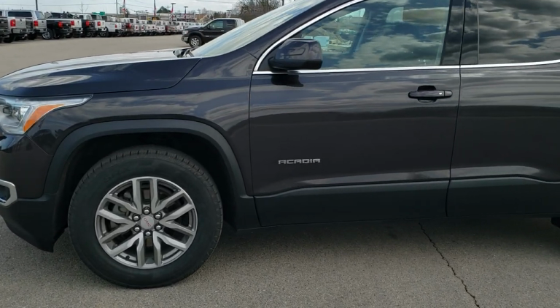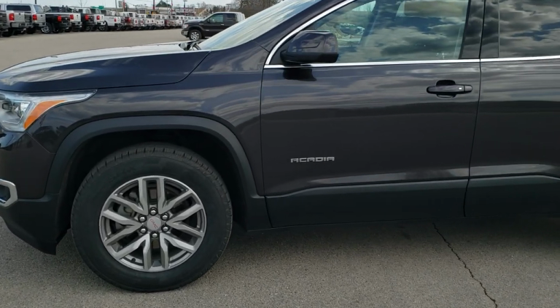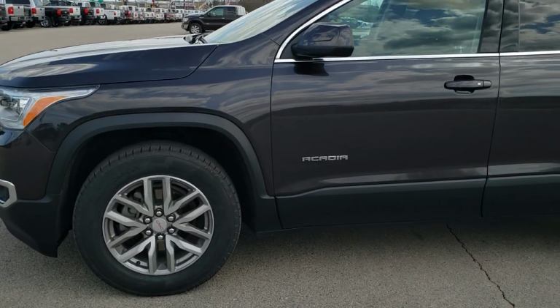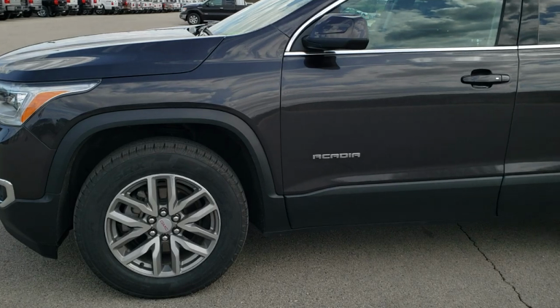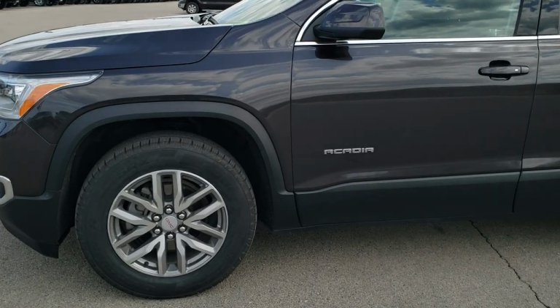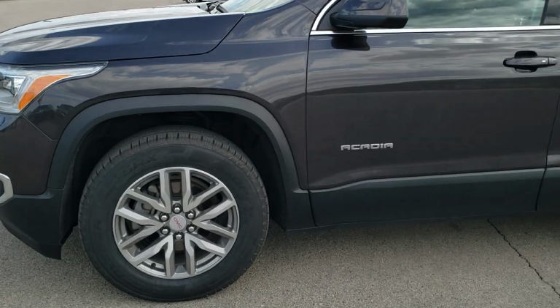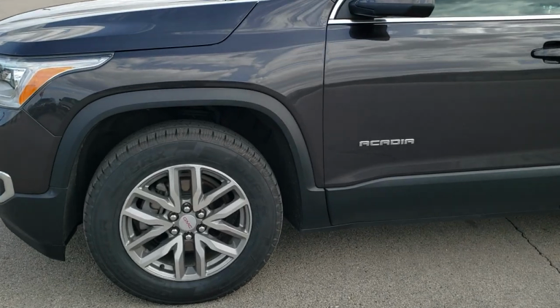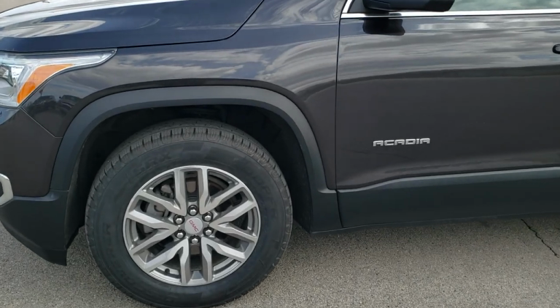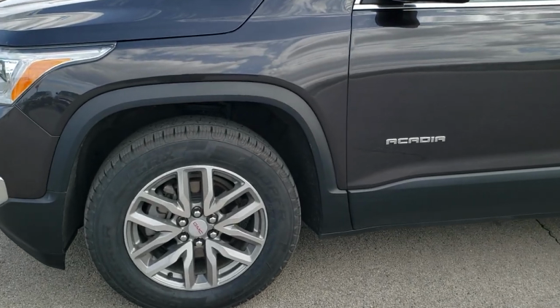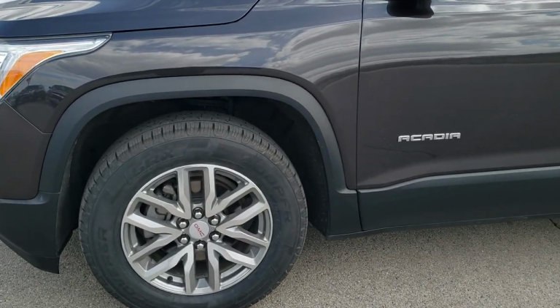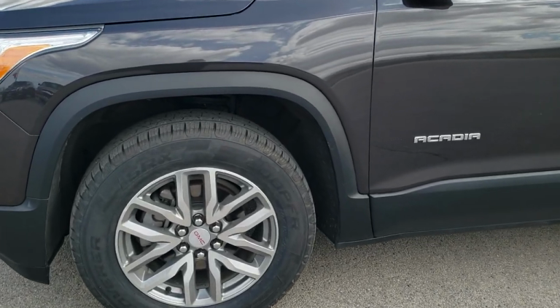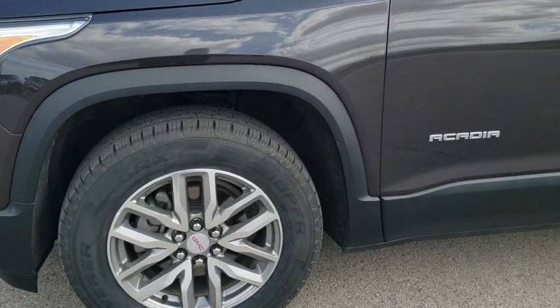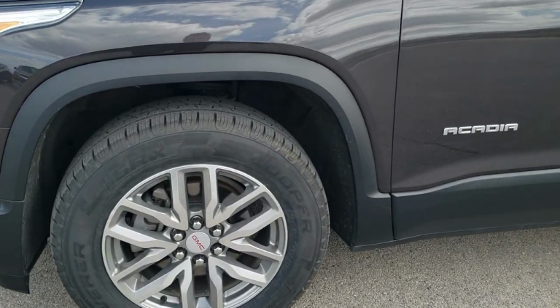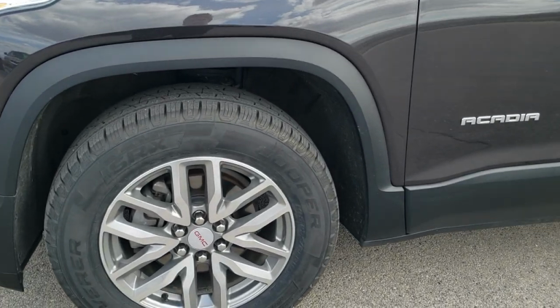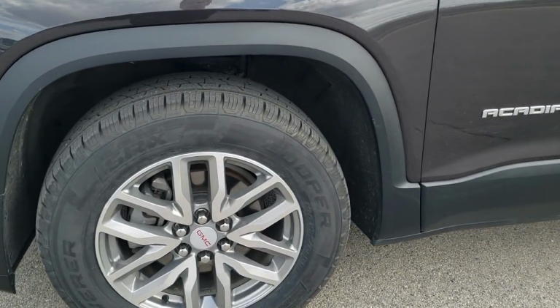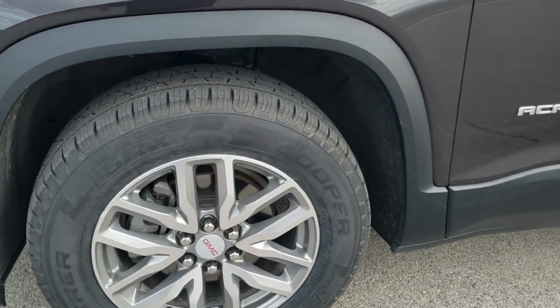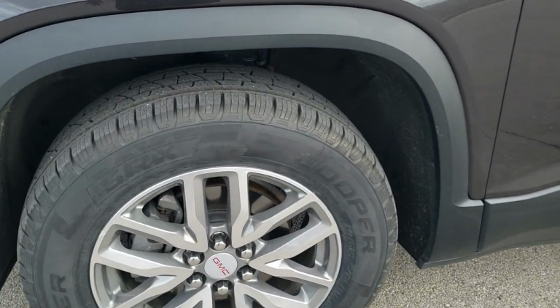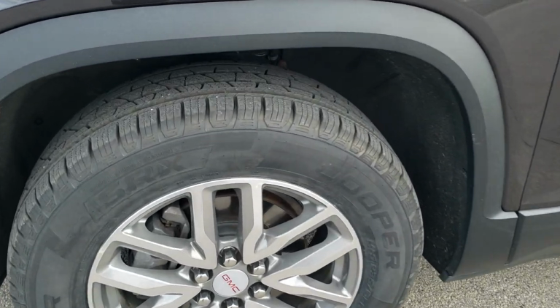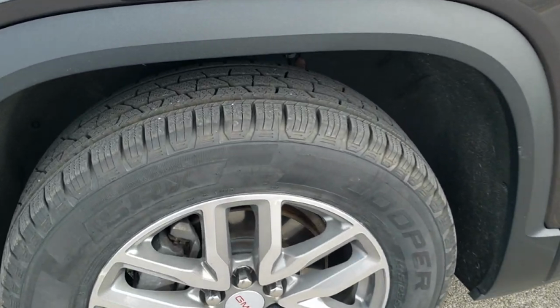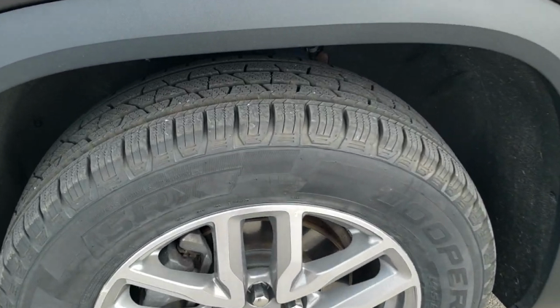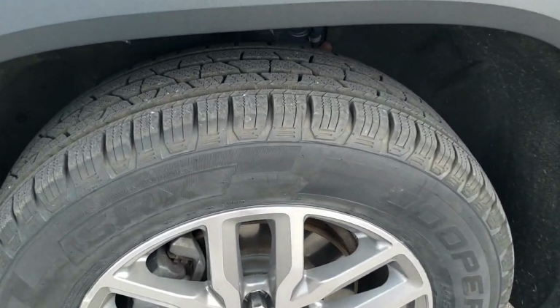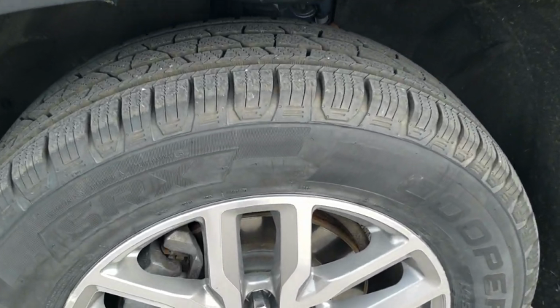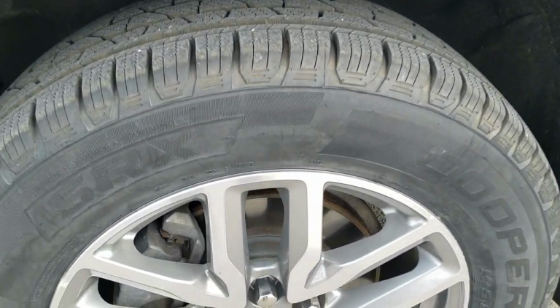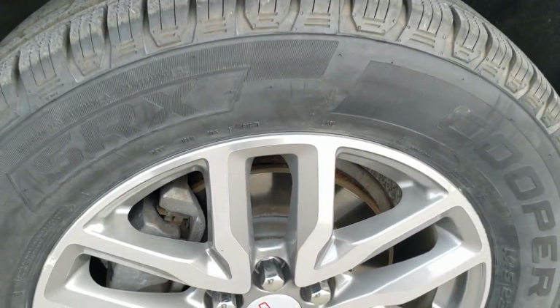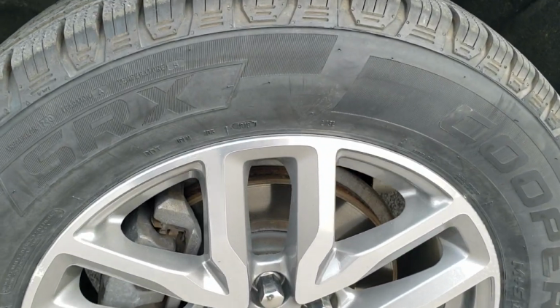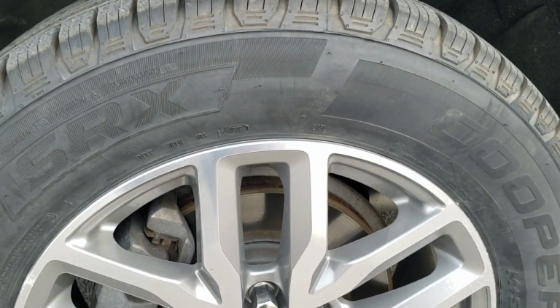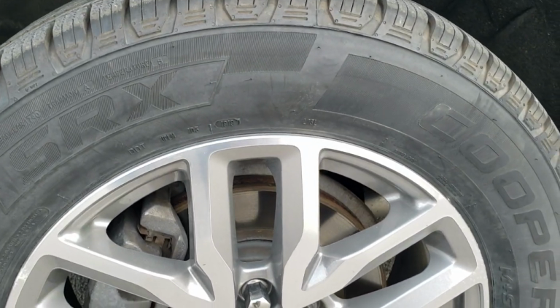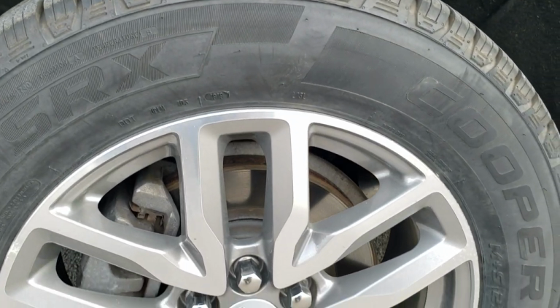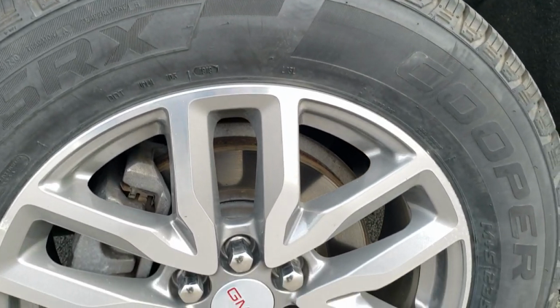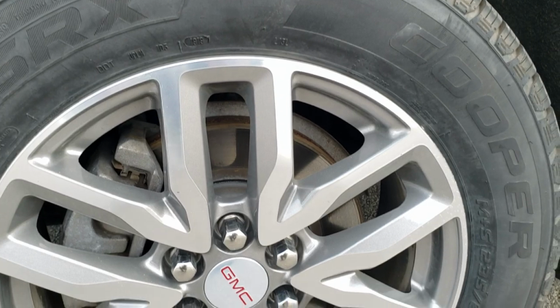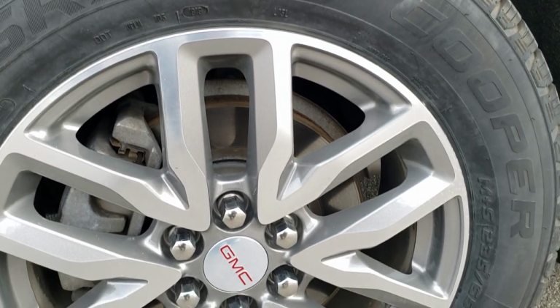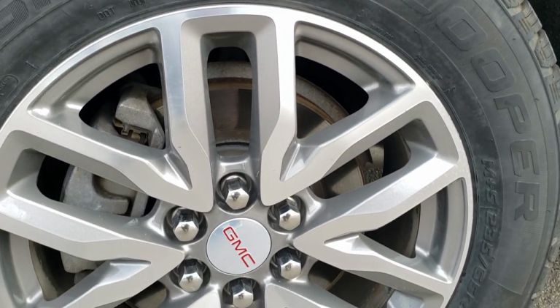If you want to check out all of the photos on this Acadia, in the upper right-hand part of your screen is a link right to our website. Click that and check us out there.